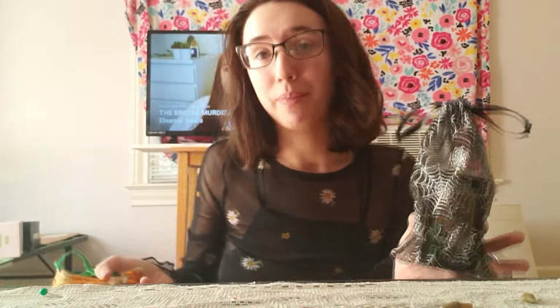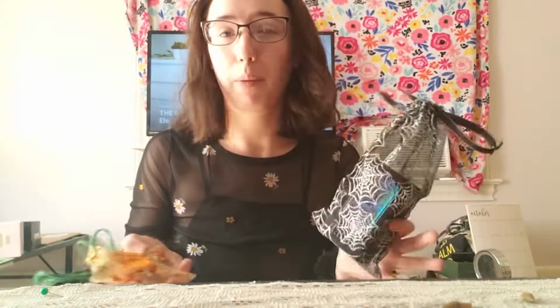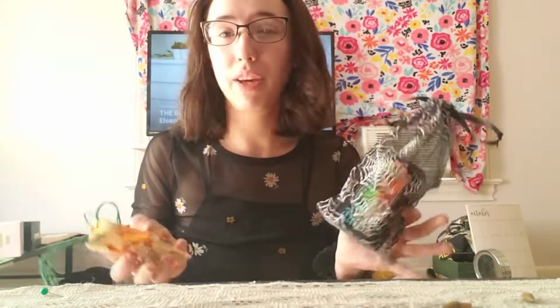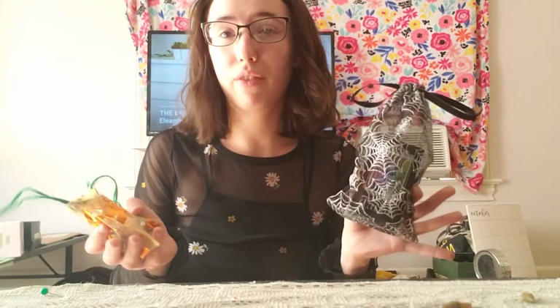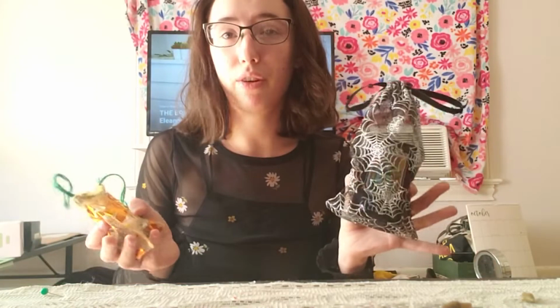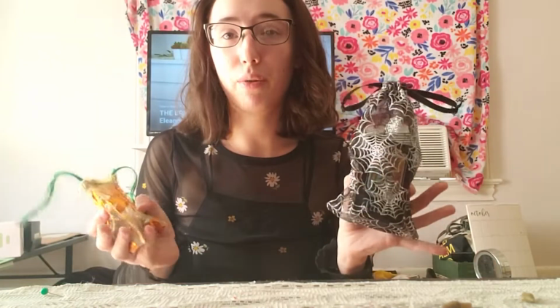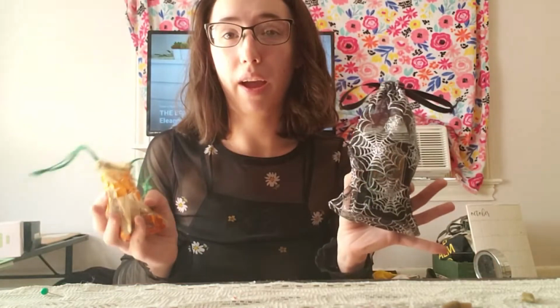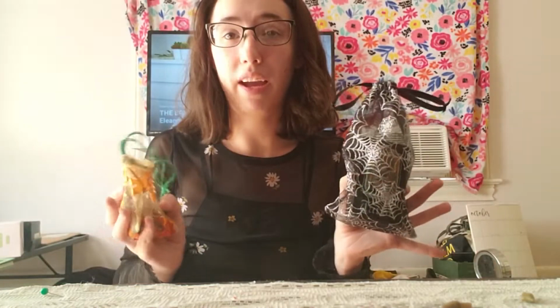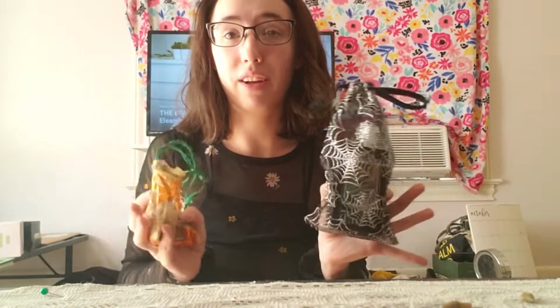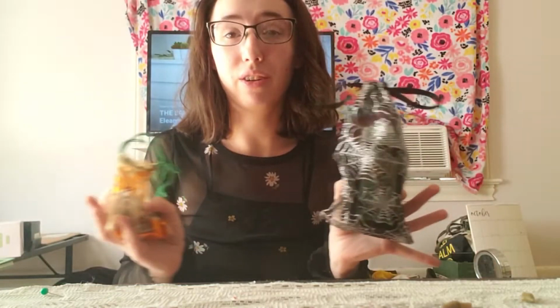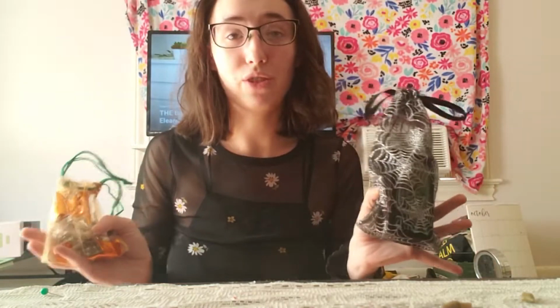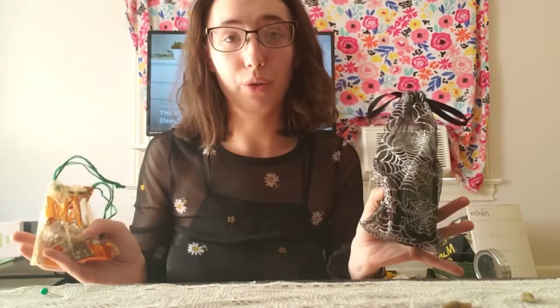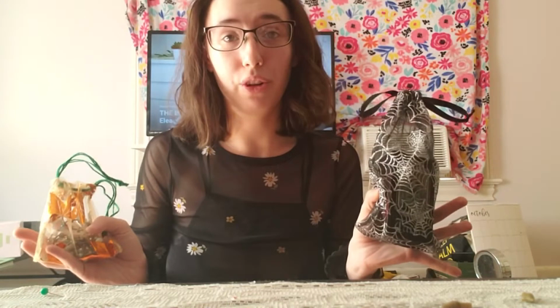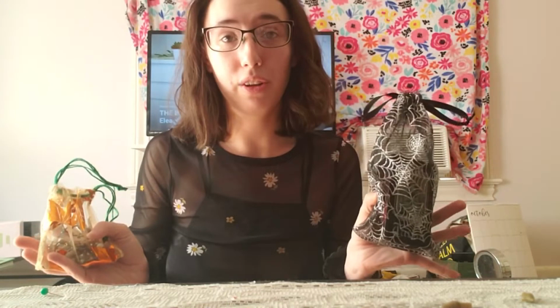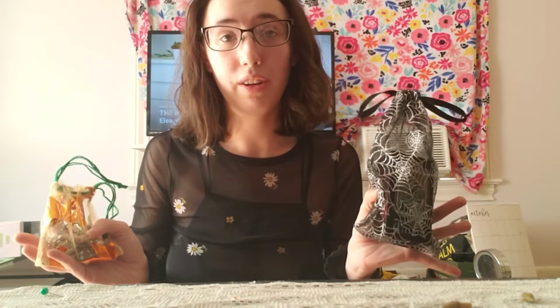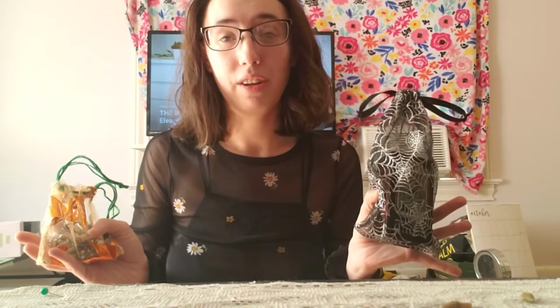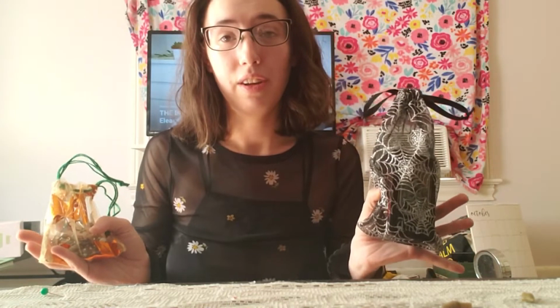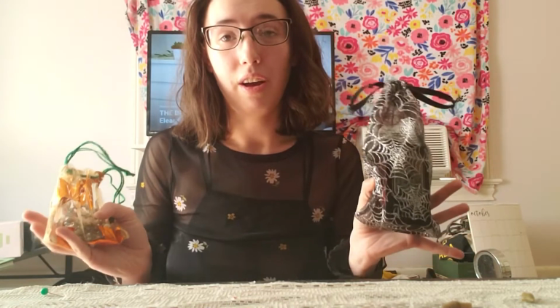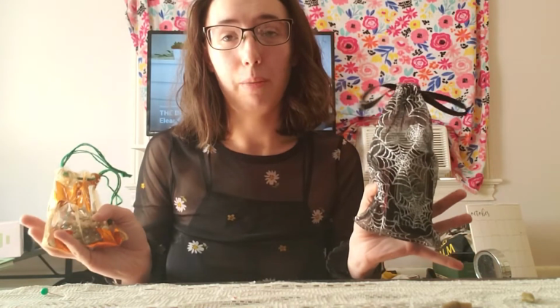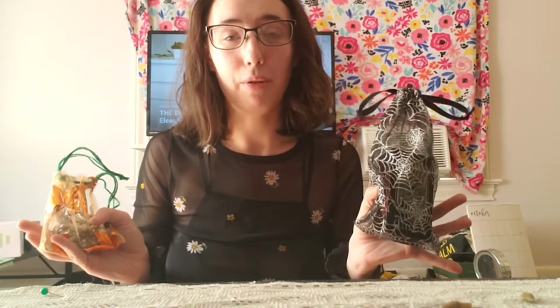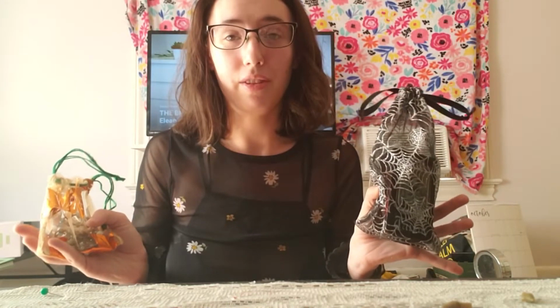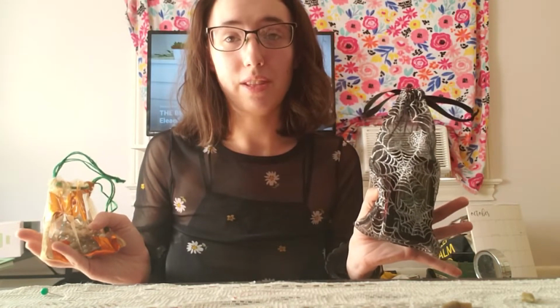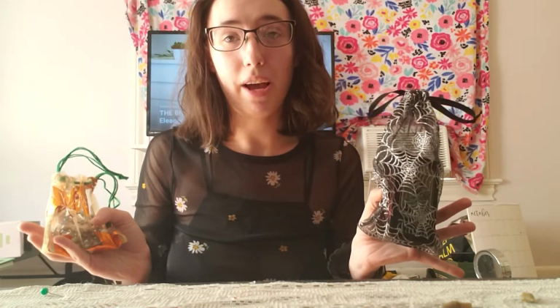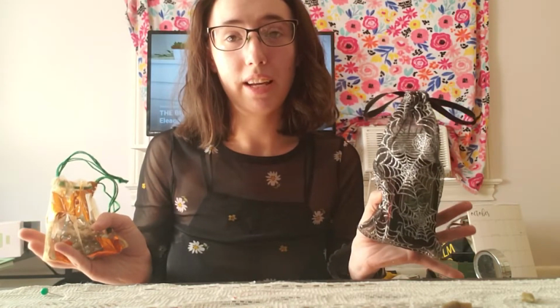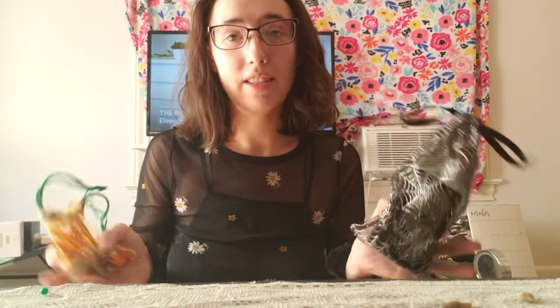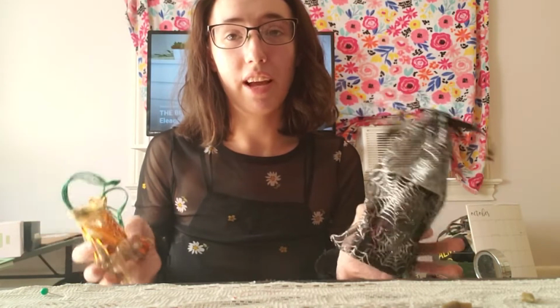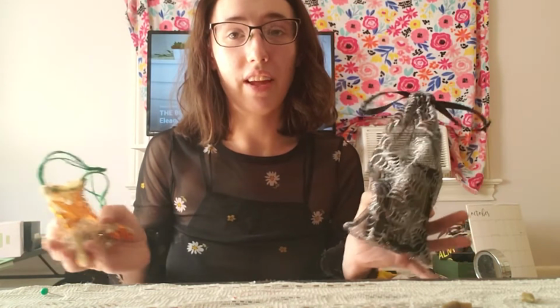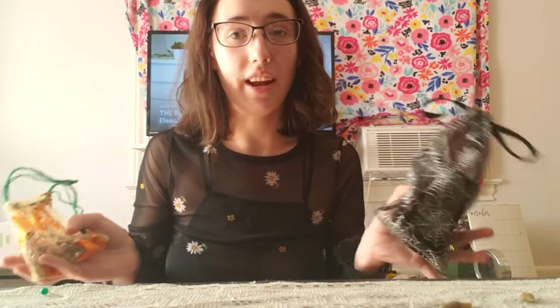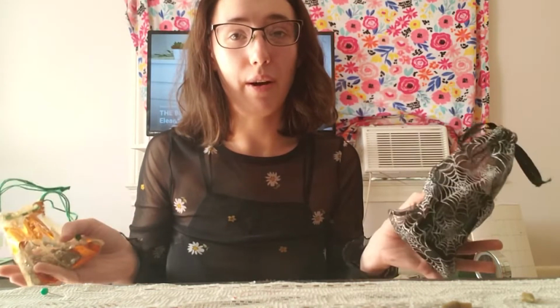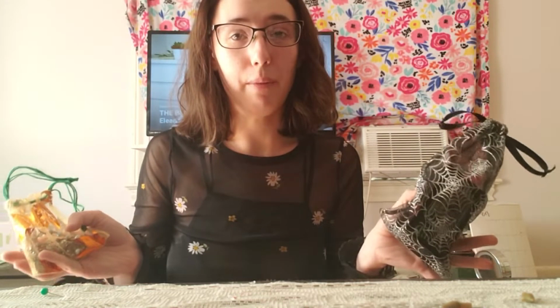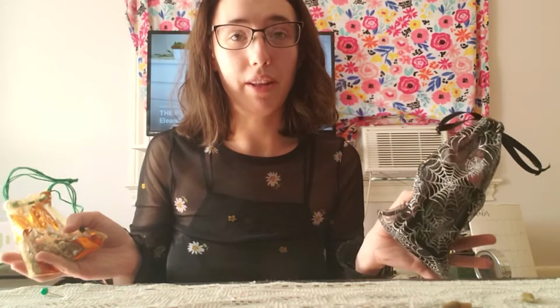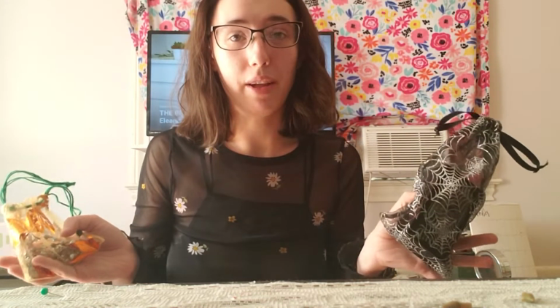Let me give you a closer look at both of these baggies and then show you how I made them.